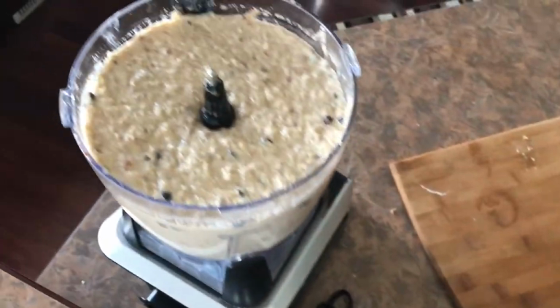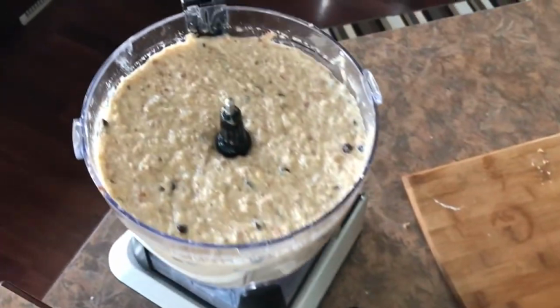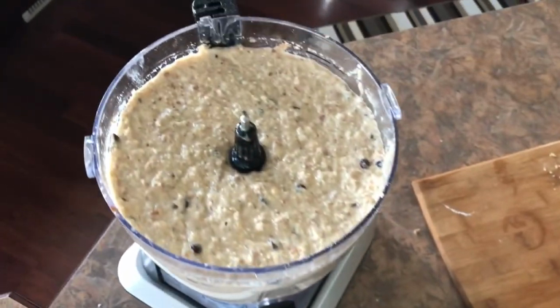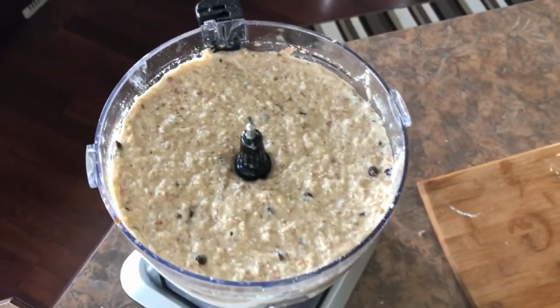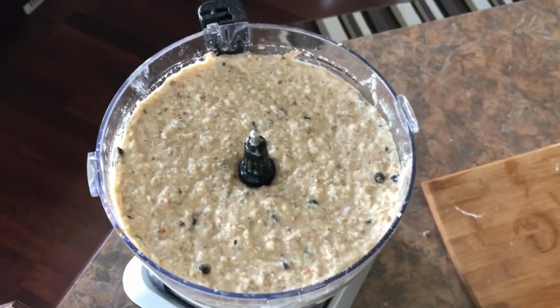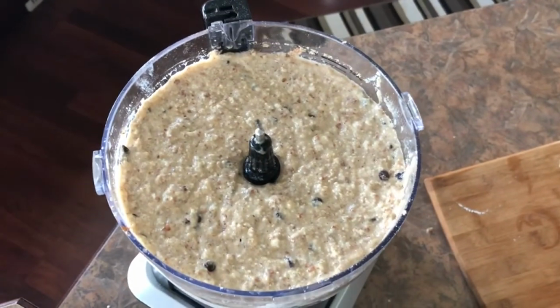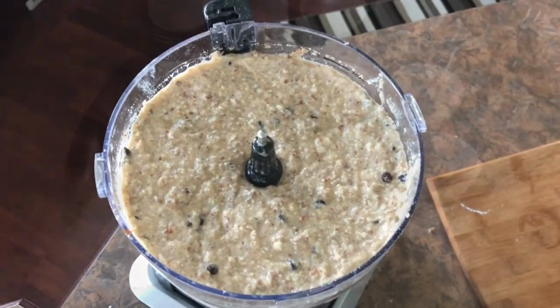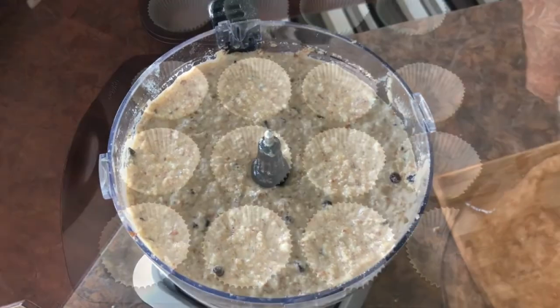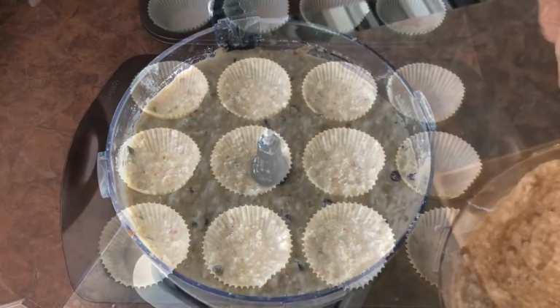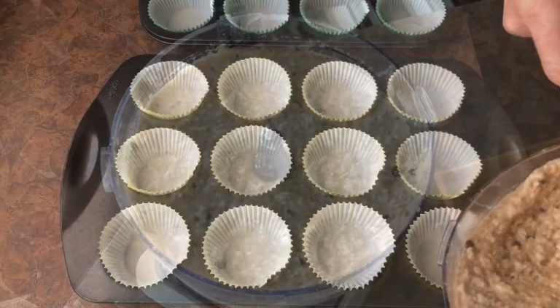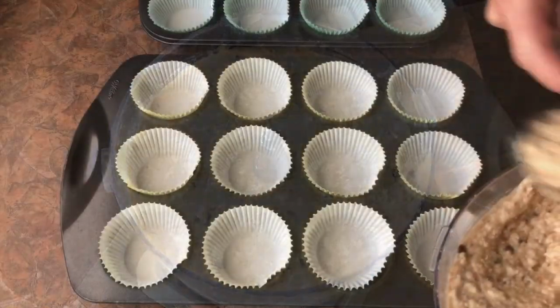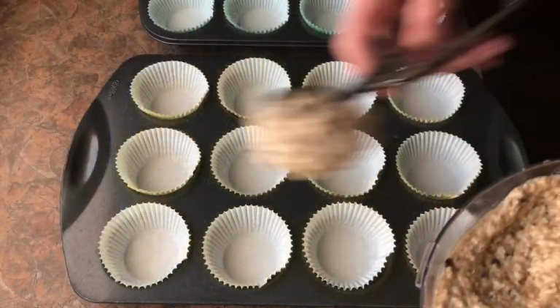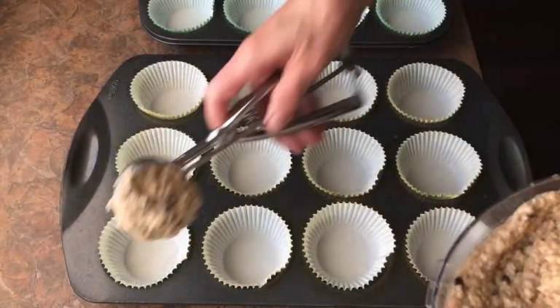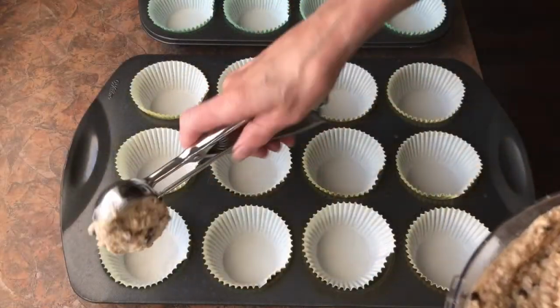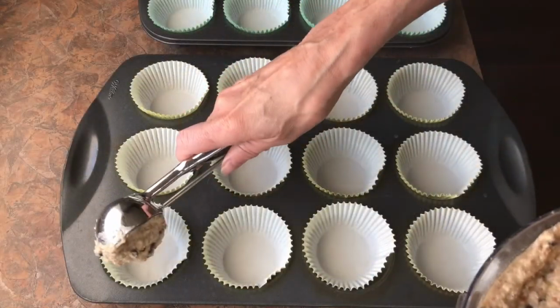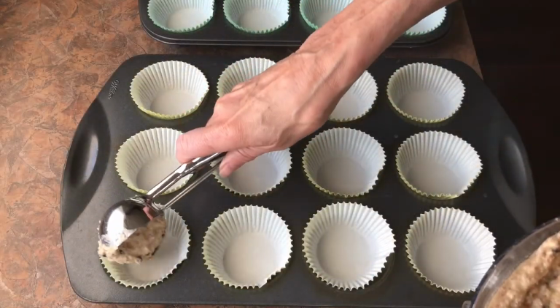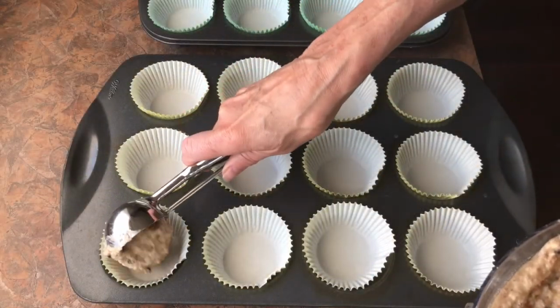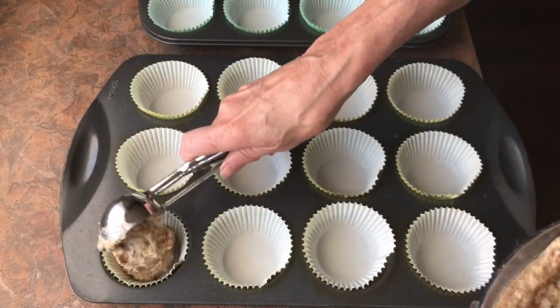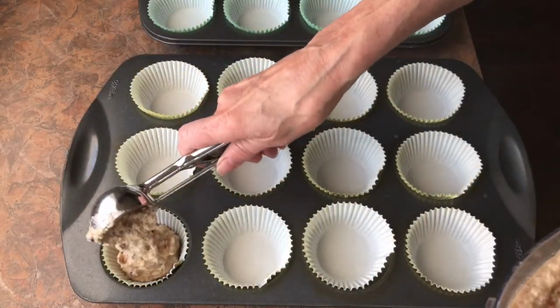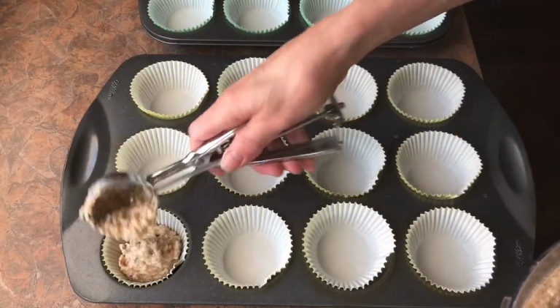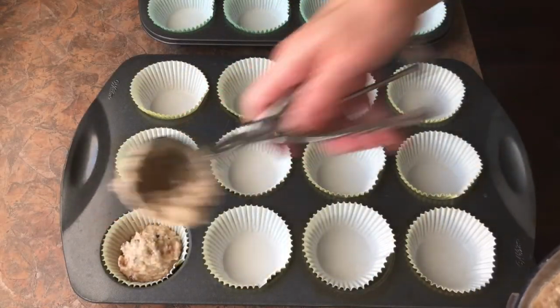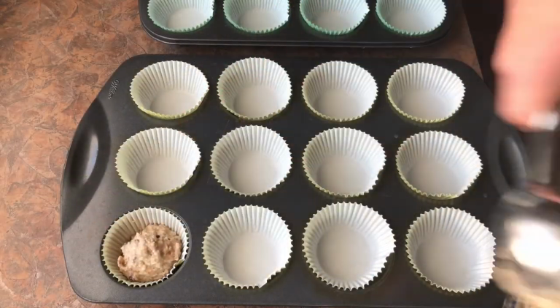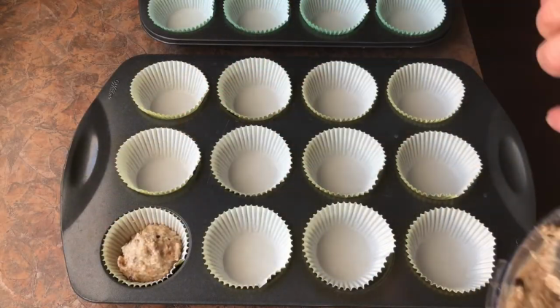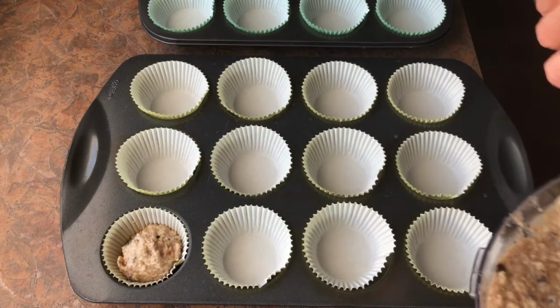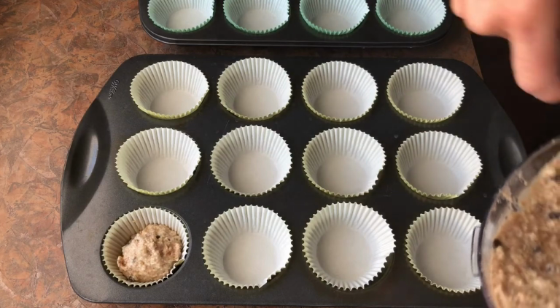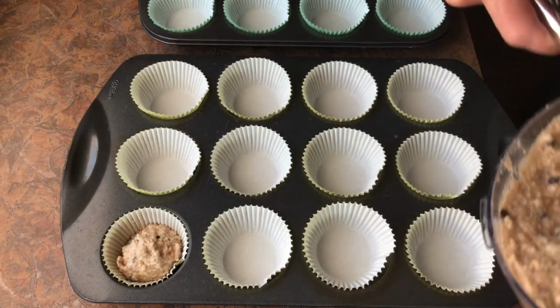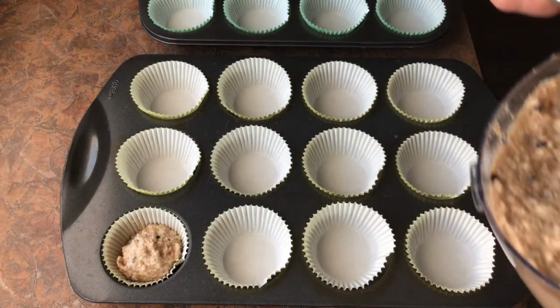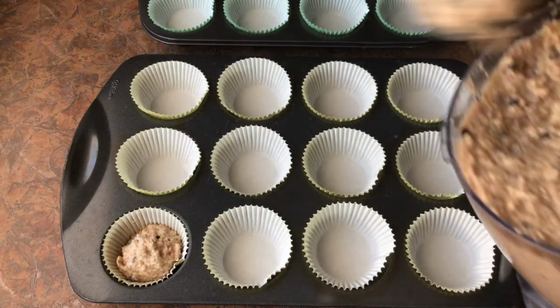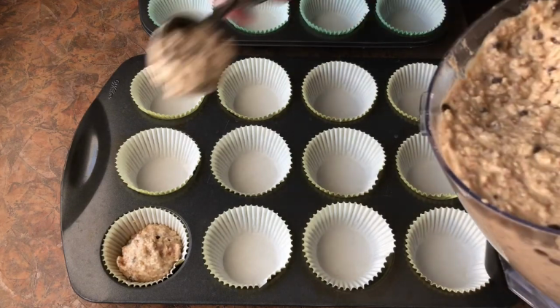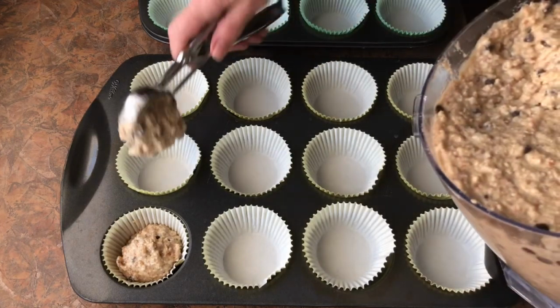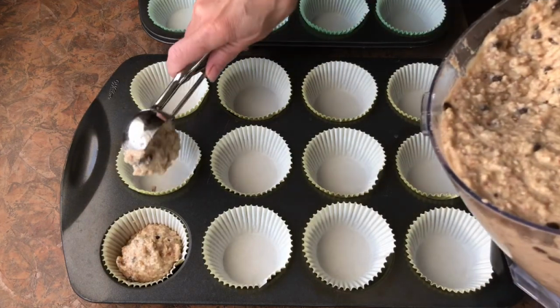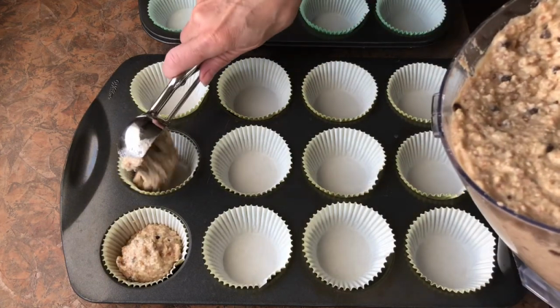The batter is all ready to go into your pre-lined muffin pans. And if you don't have the liners, just spray with some oil.